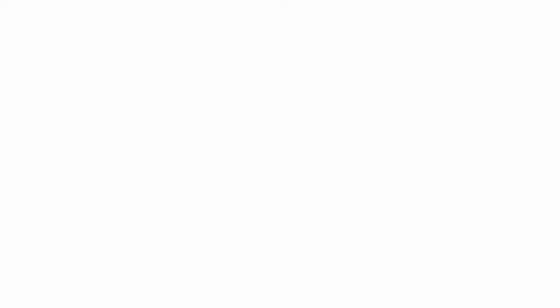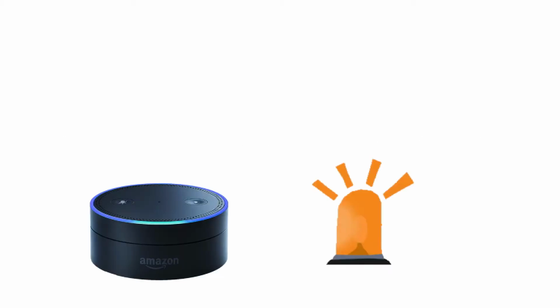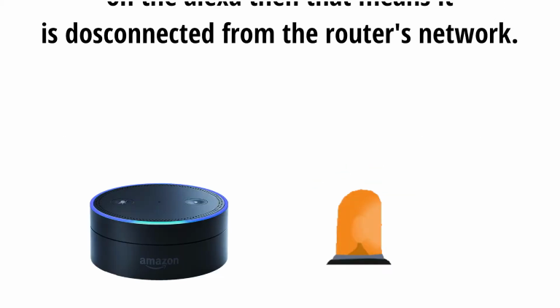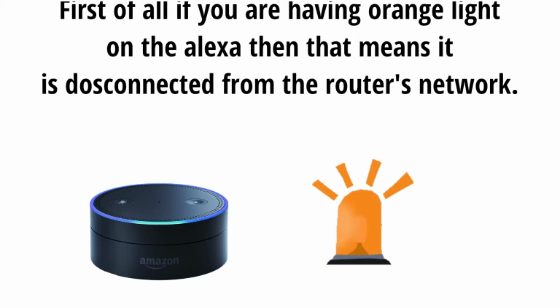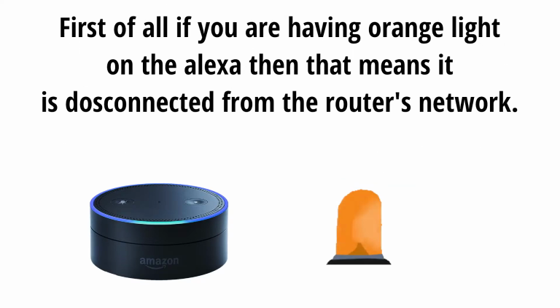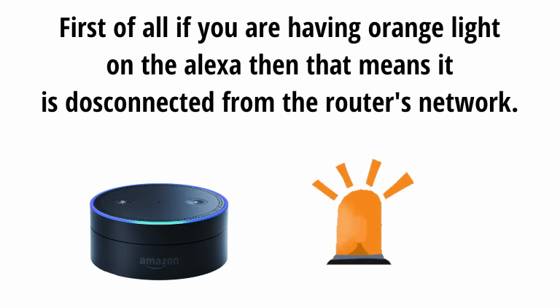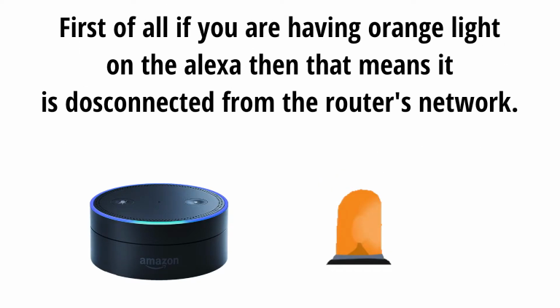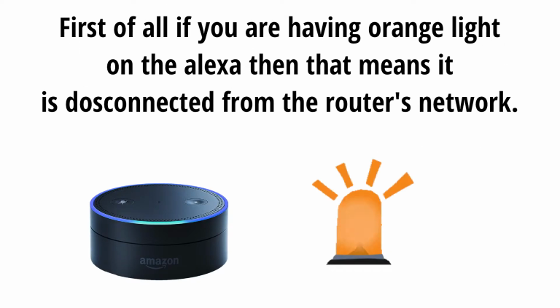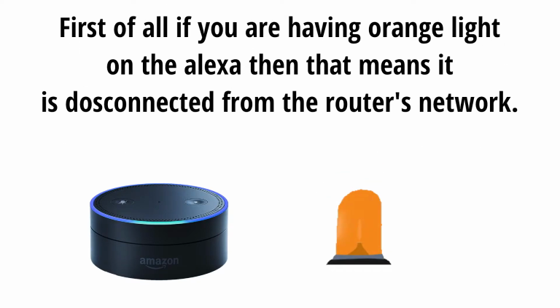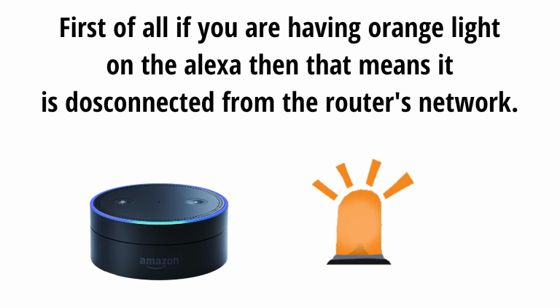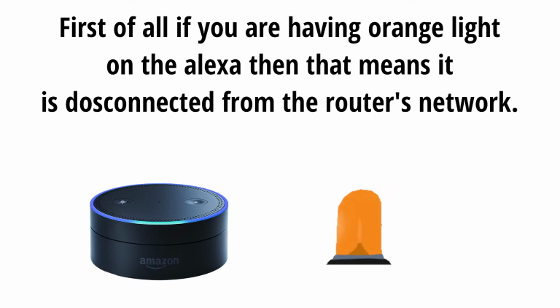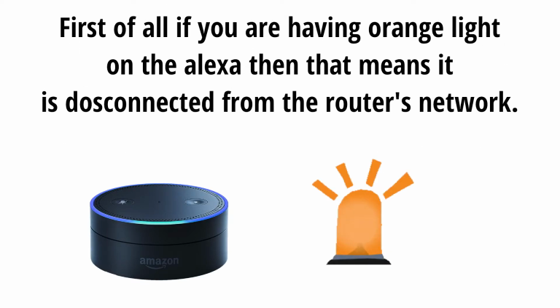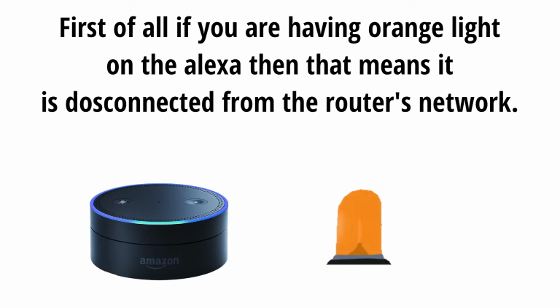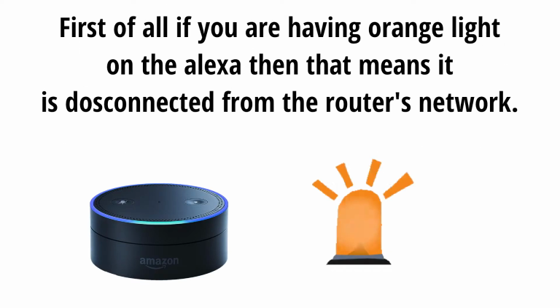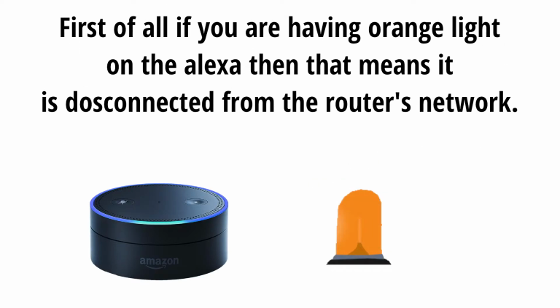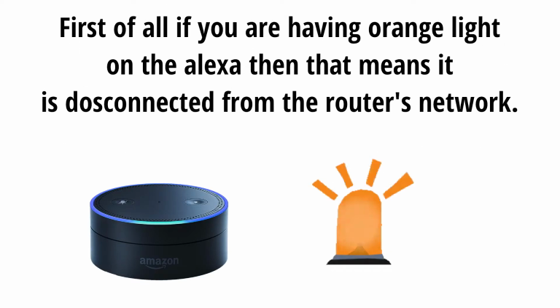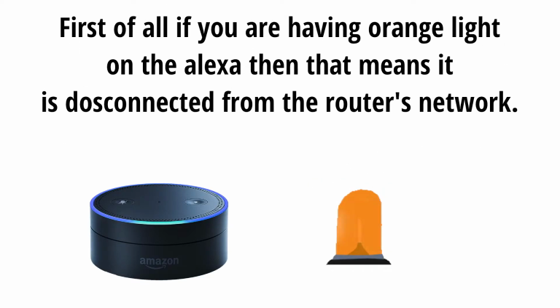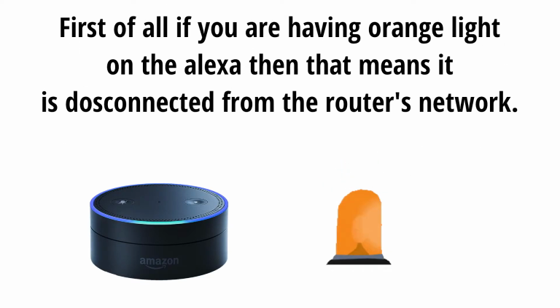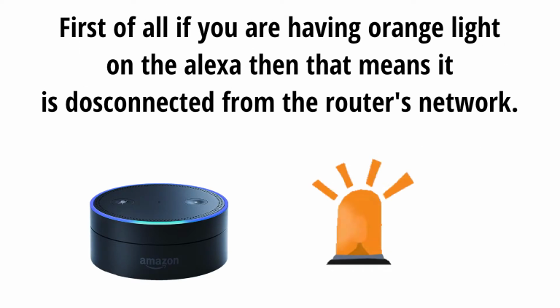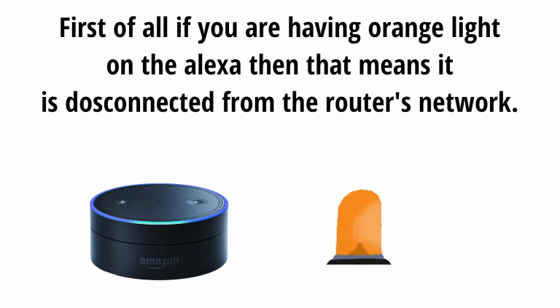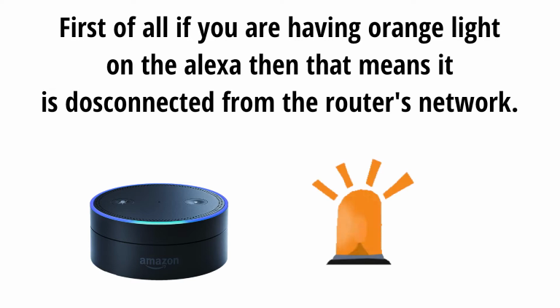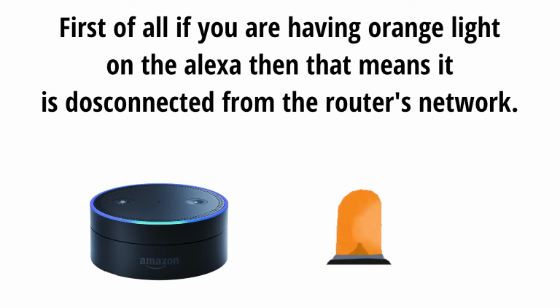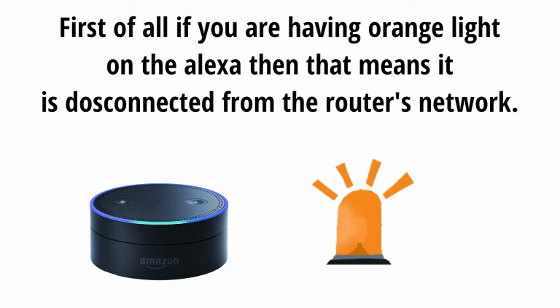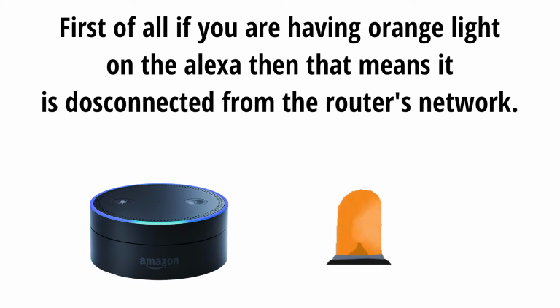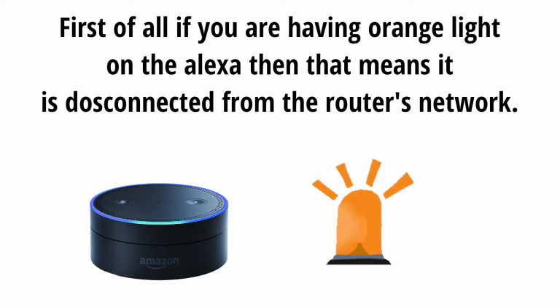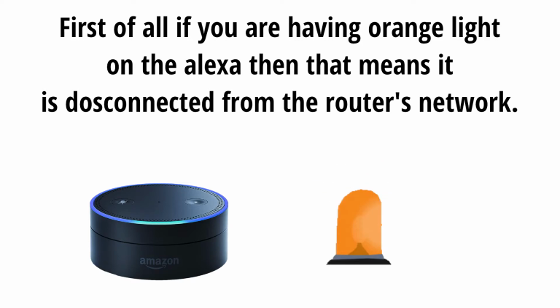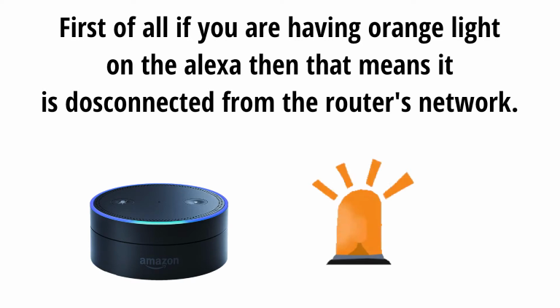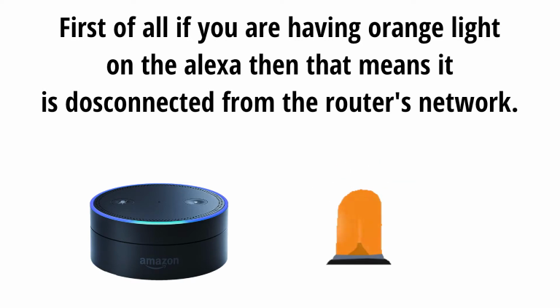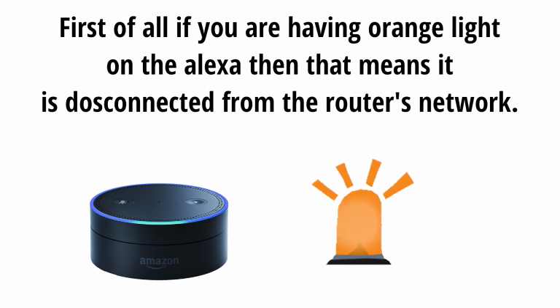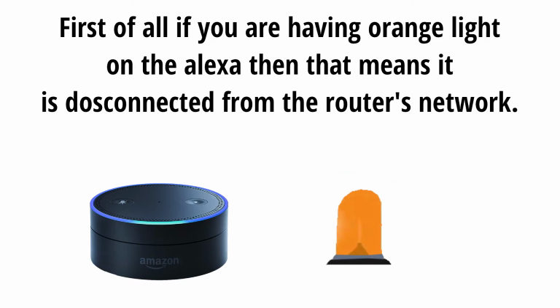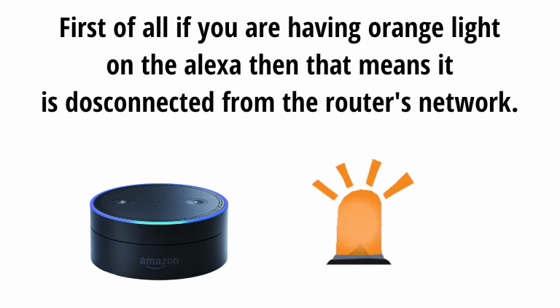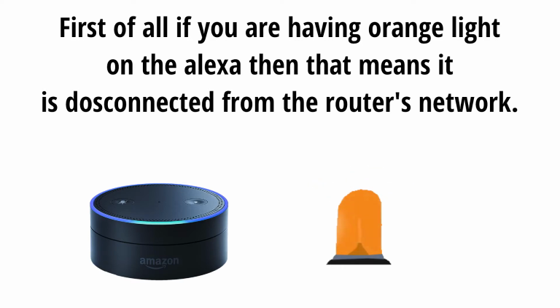First of all, if you are having an orange light on the Alexa, then that means it is disconnected from the router's network.